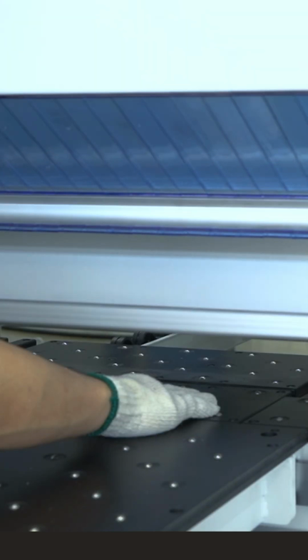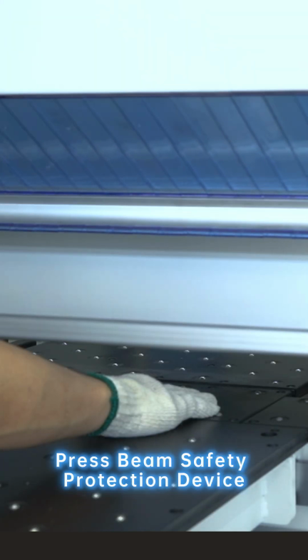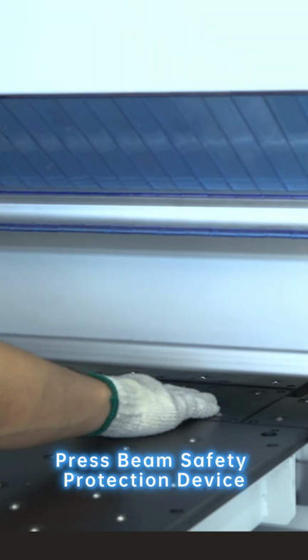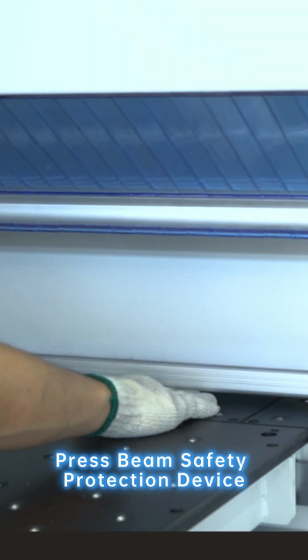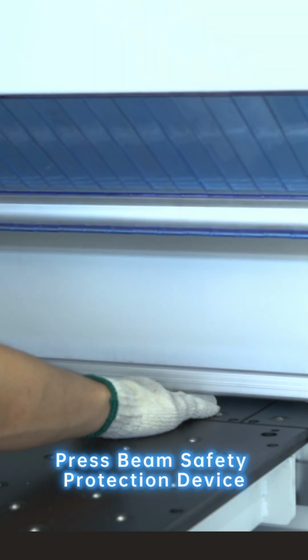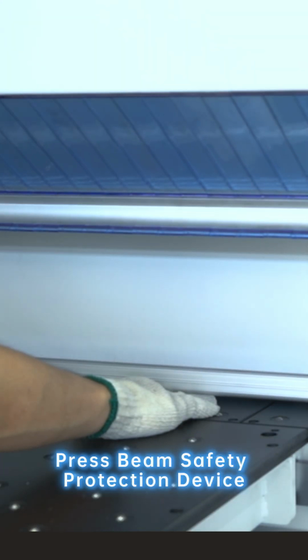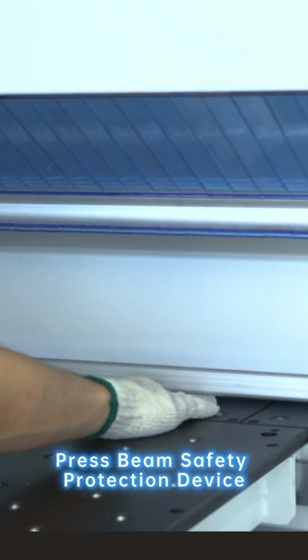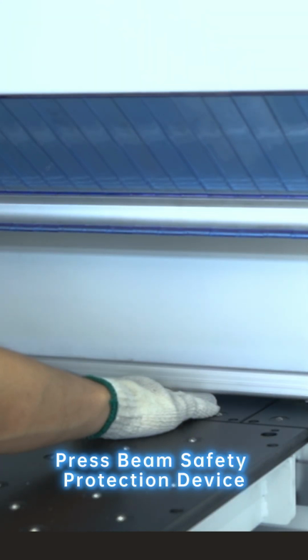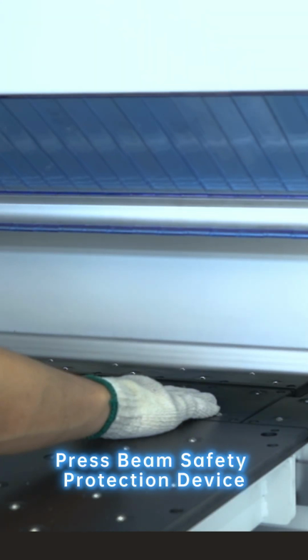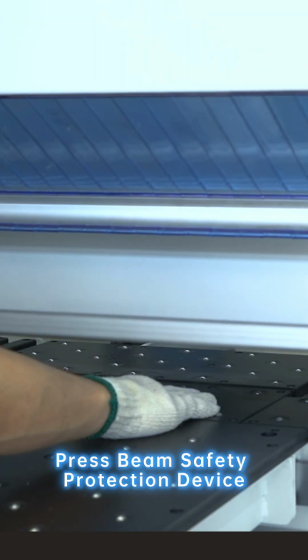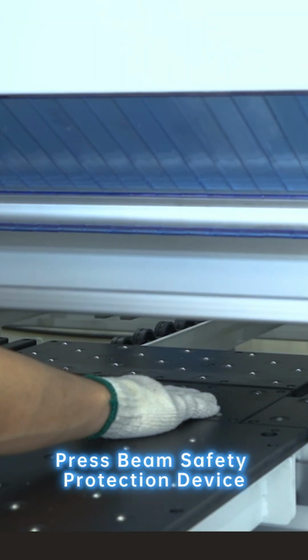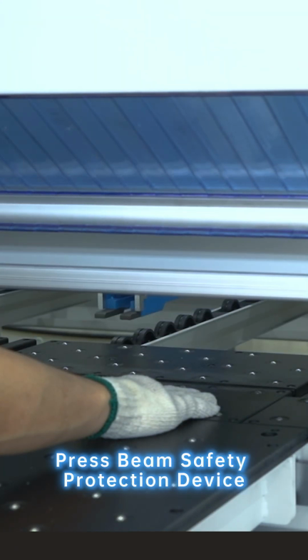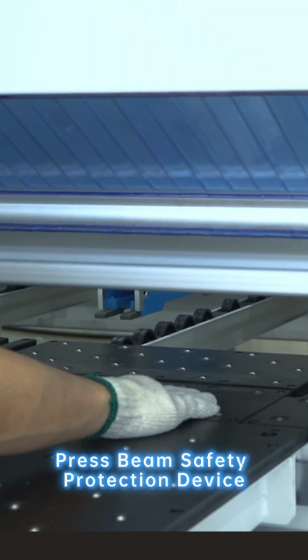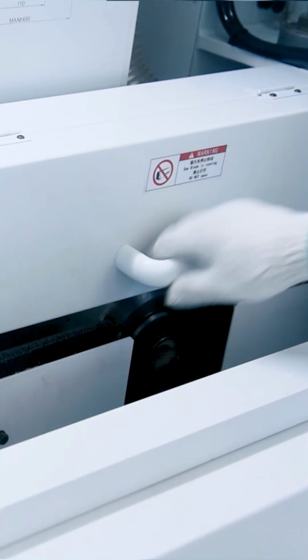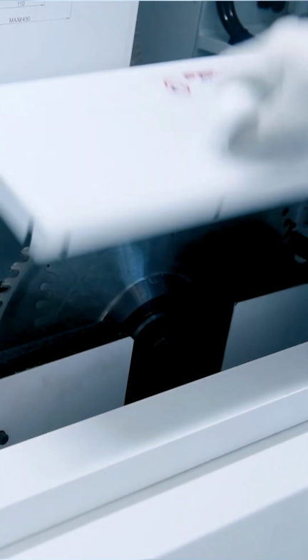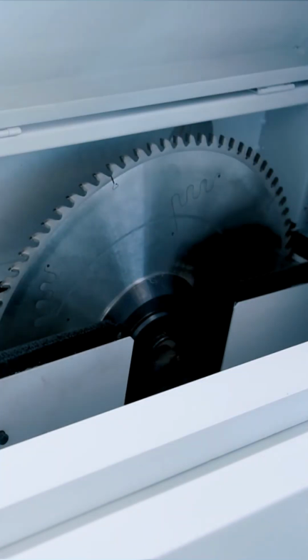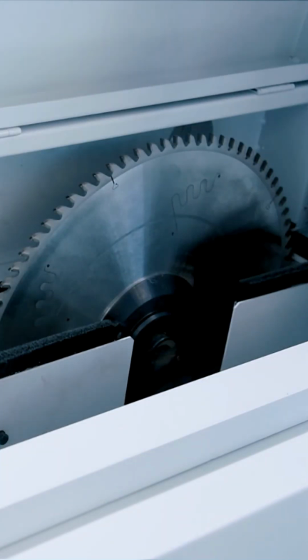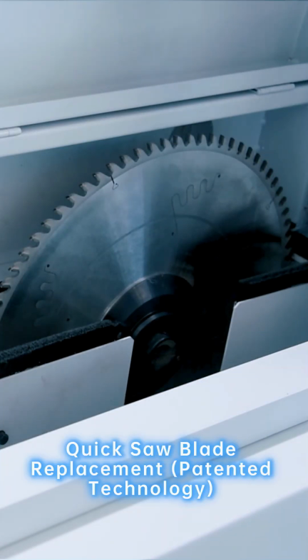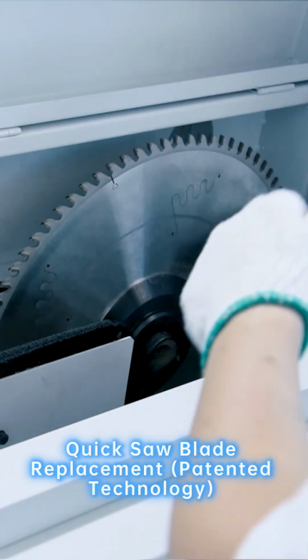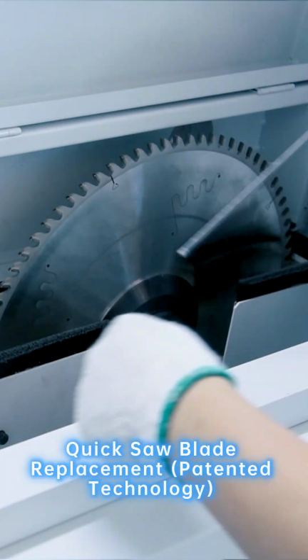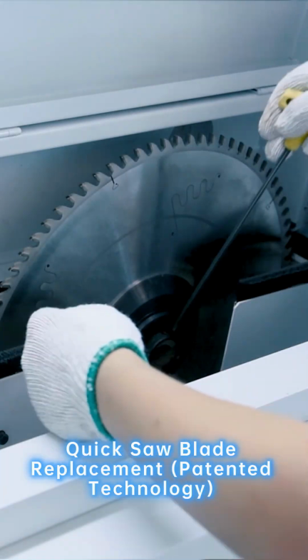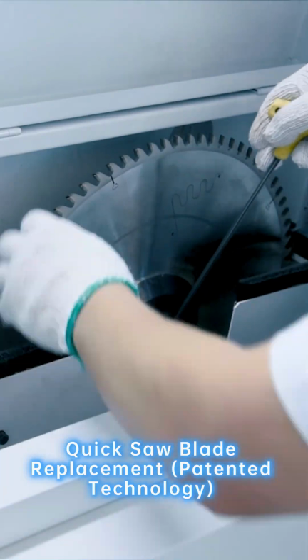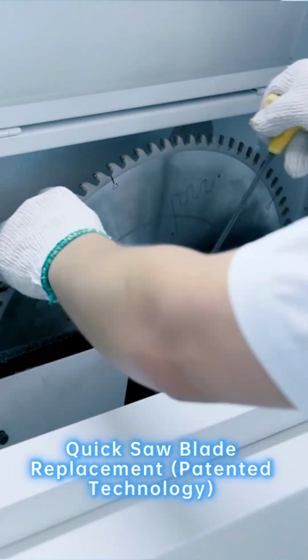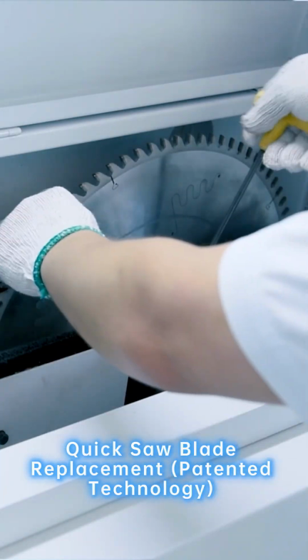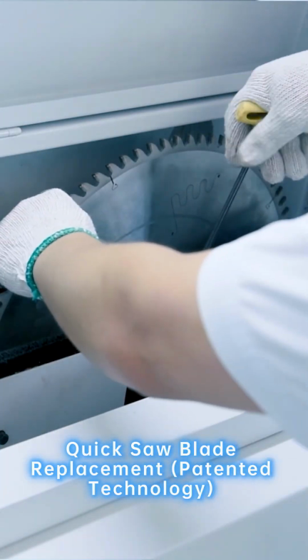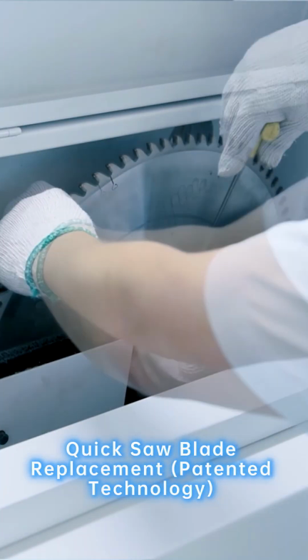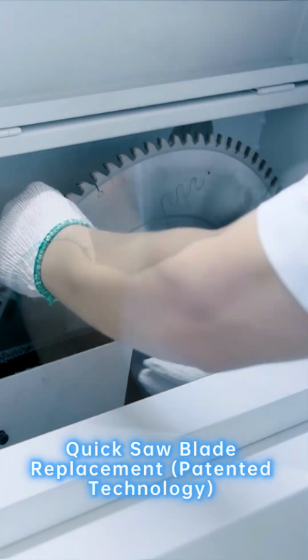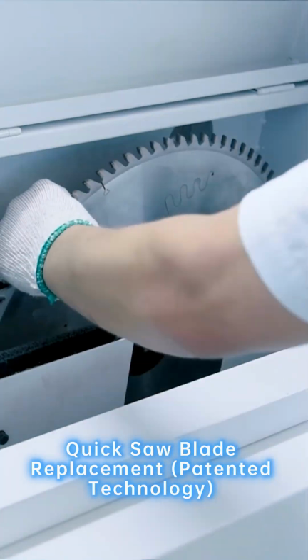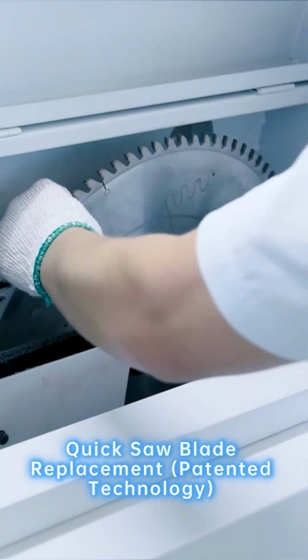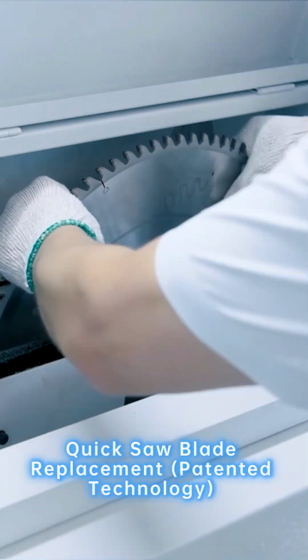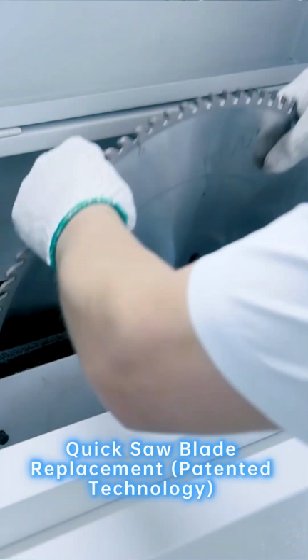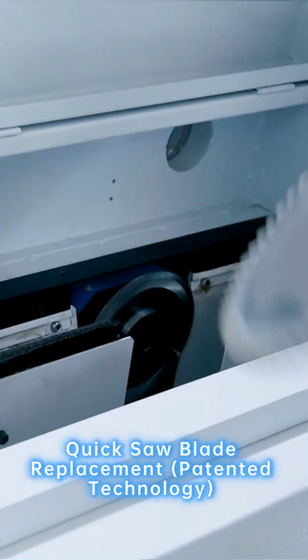Press beam safety protection device. Quick saw blade replacement. Patented technology.